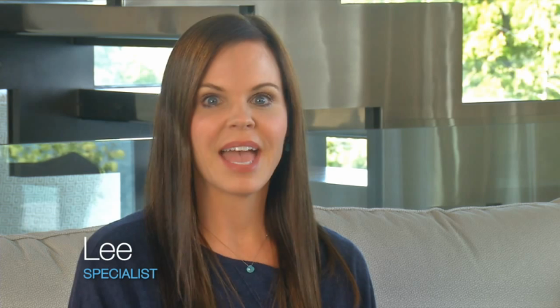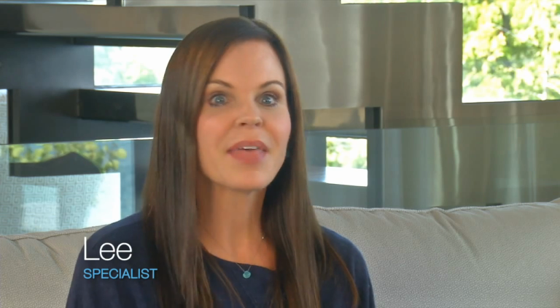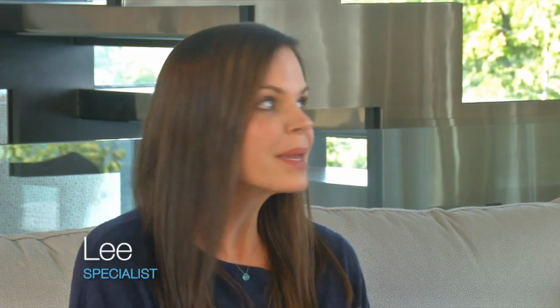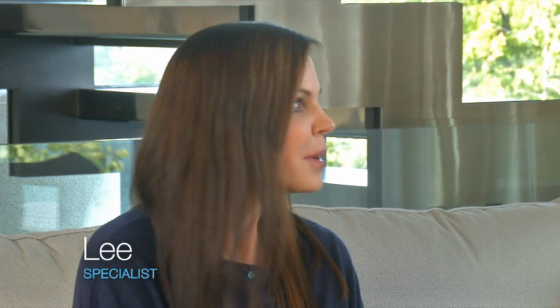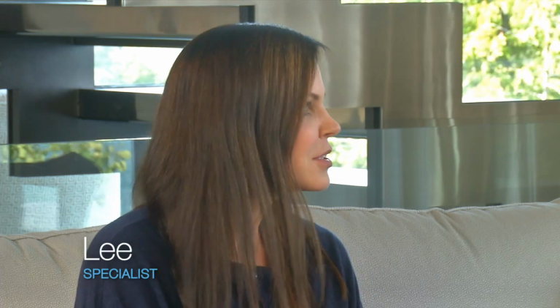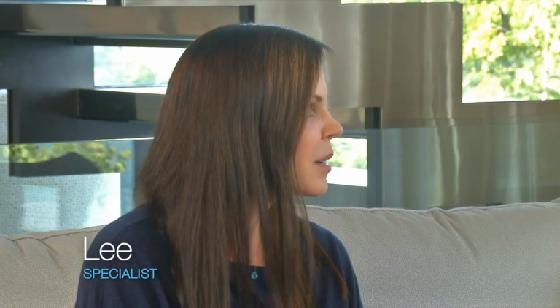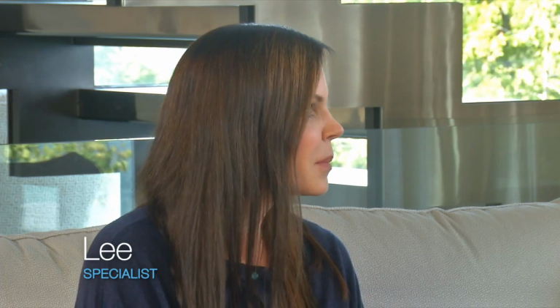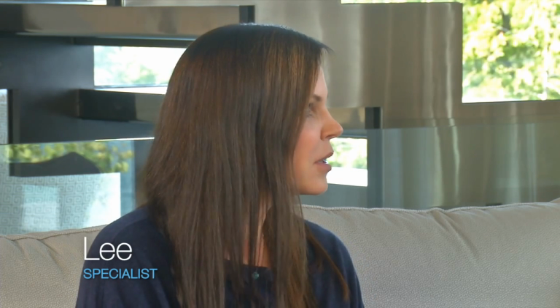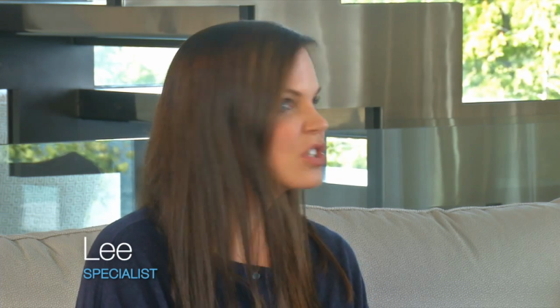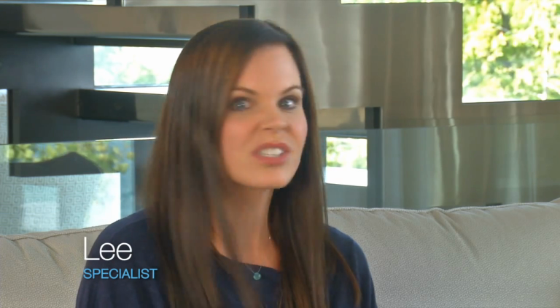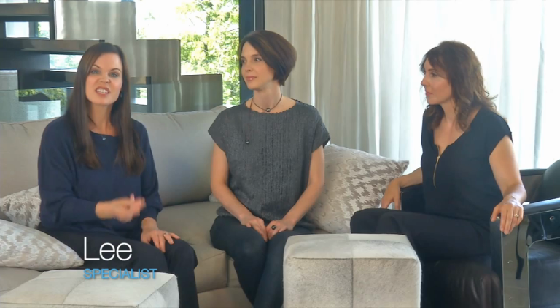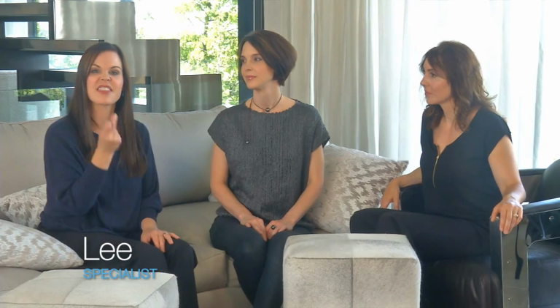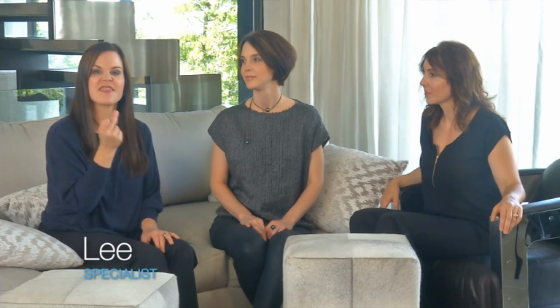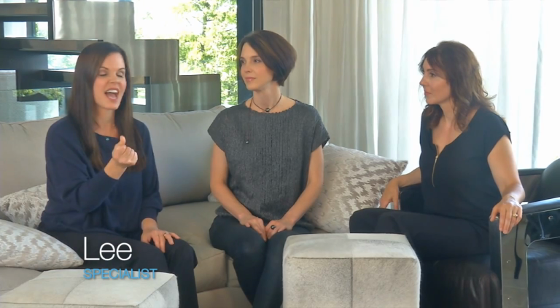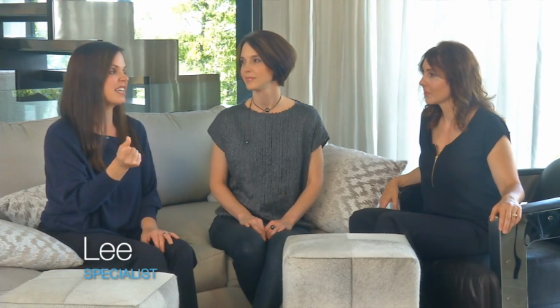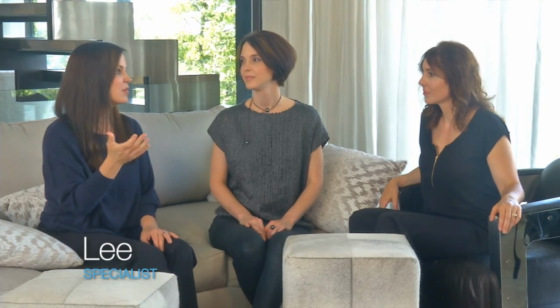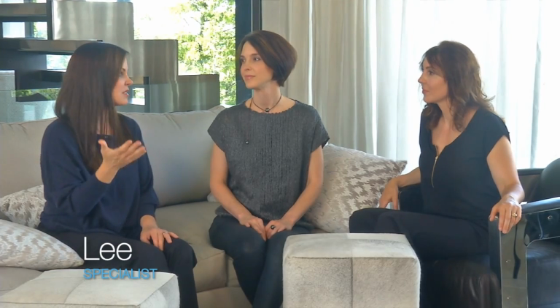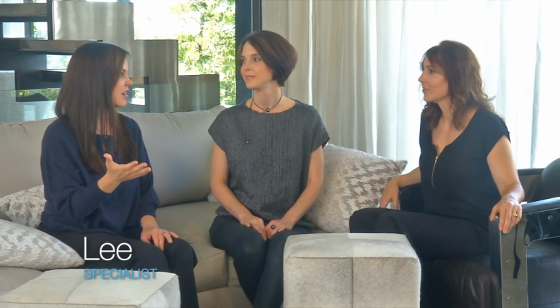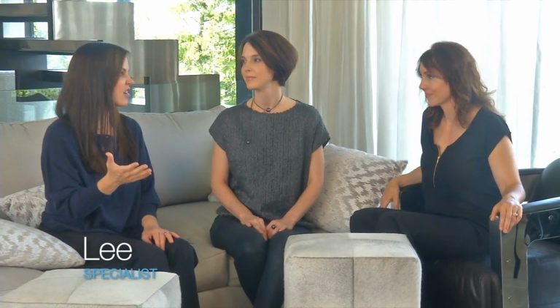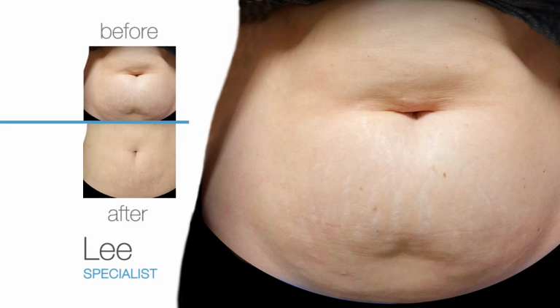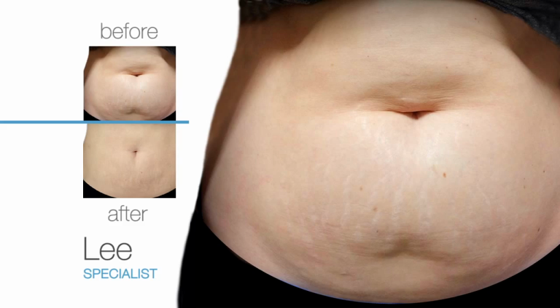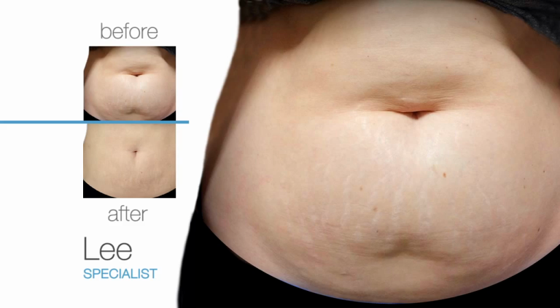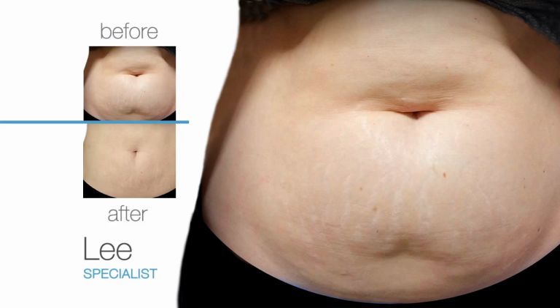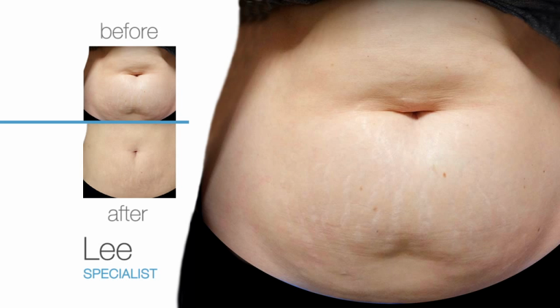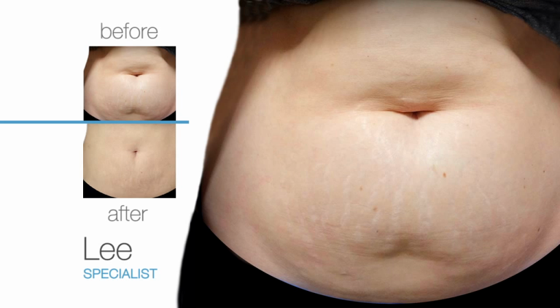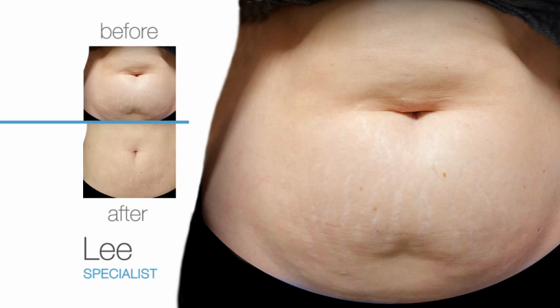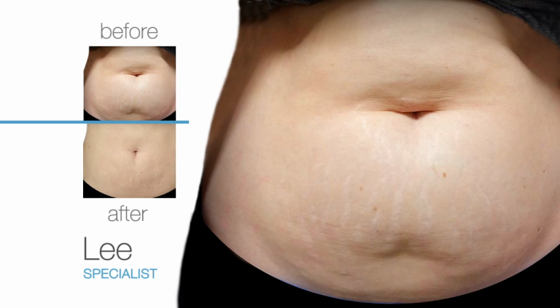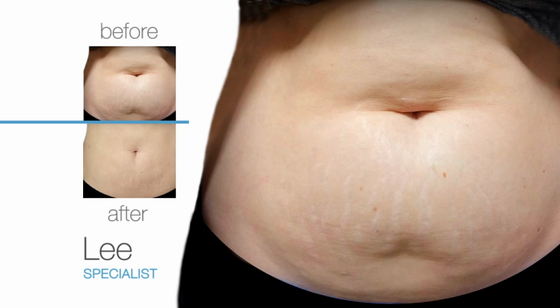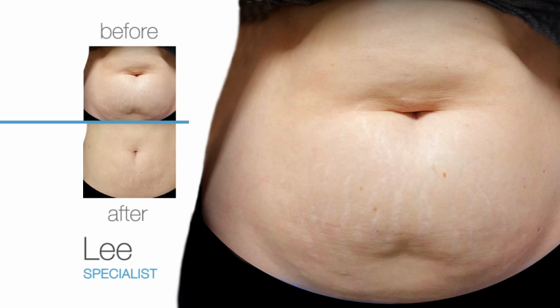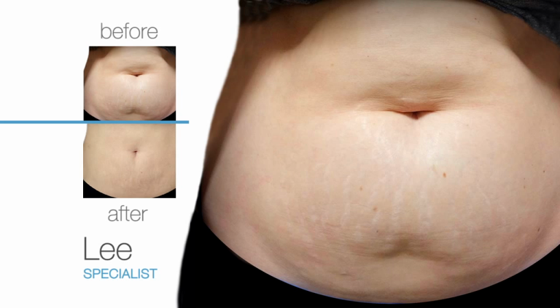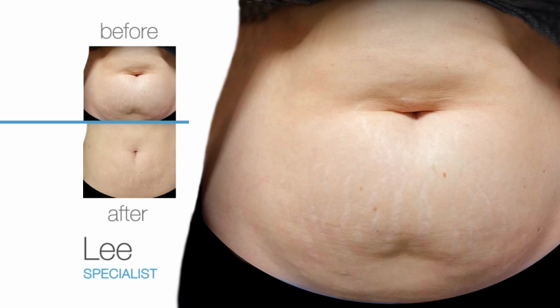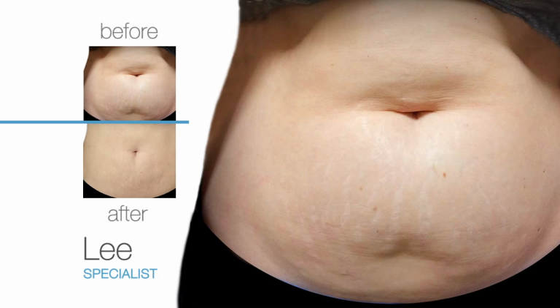And that menopausal tummy bulge — just like that, it was there. The tummy is the number one problem area.